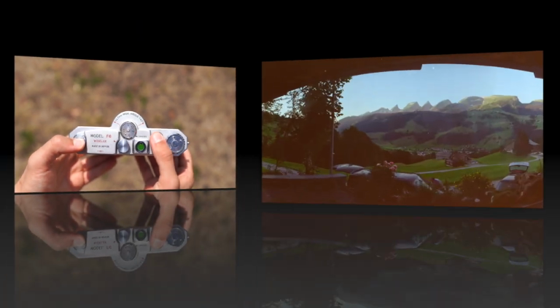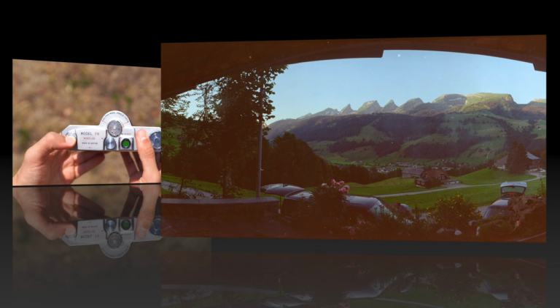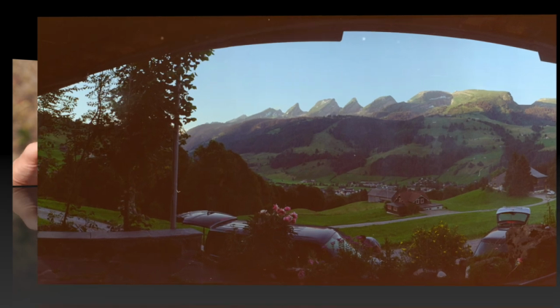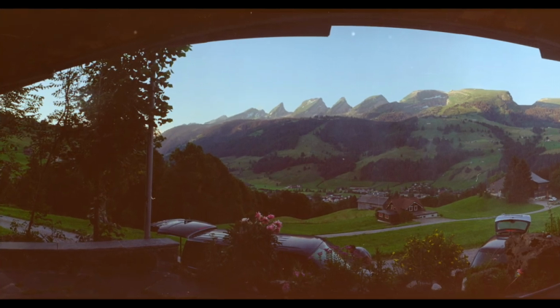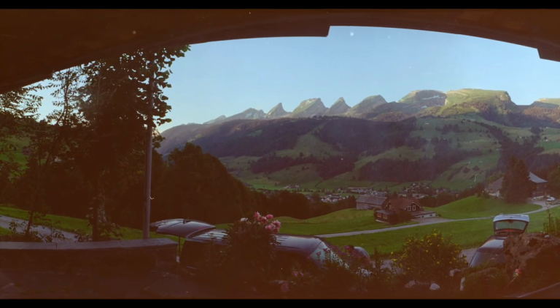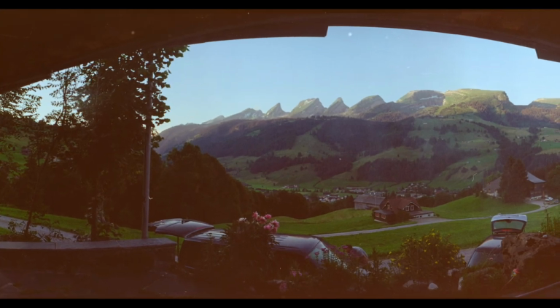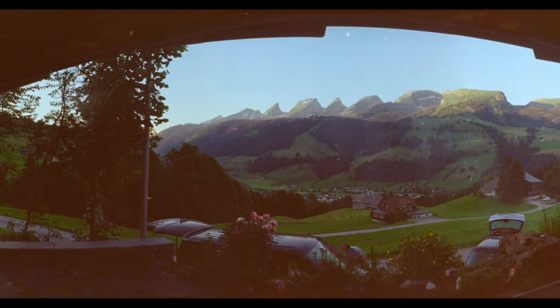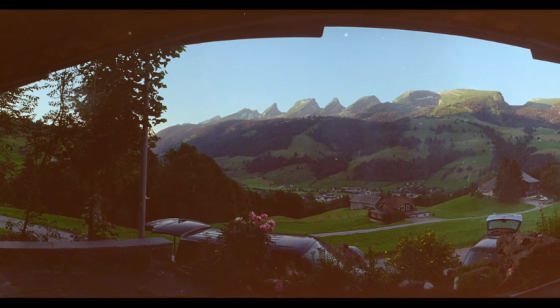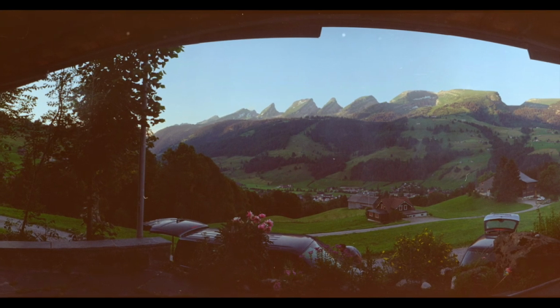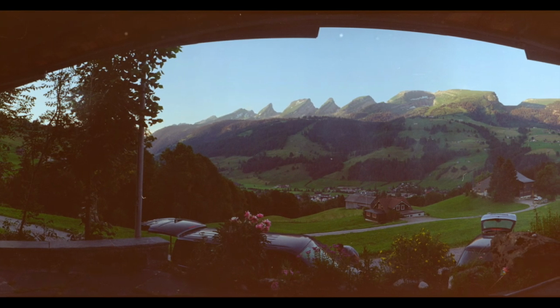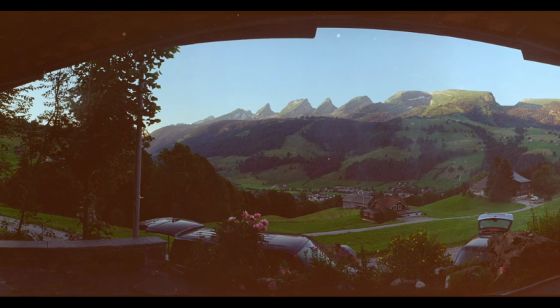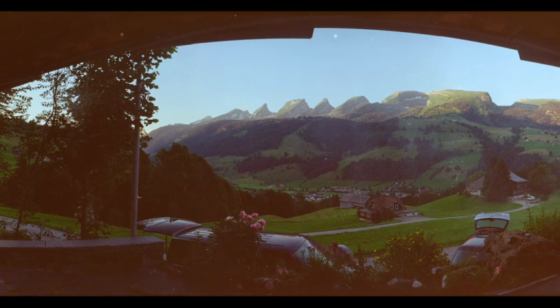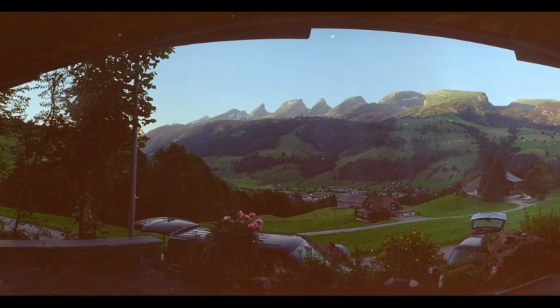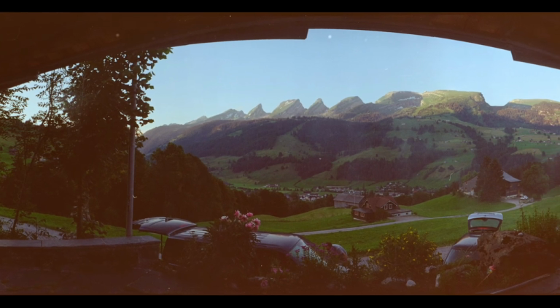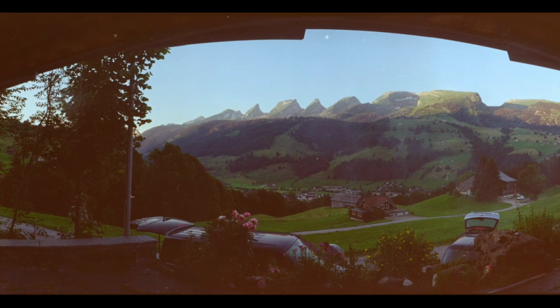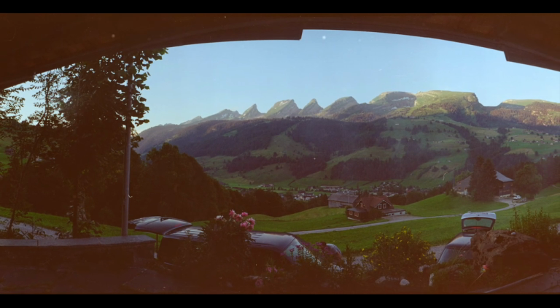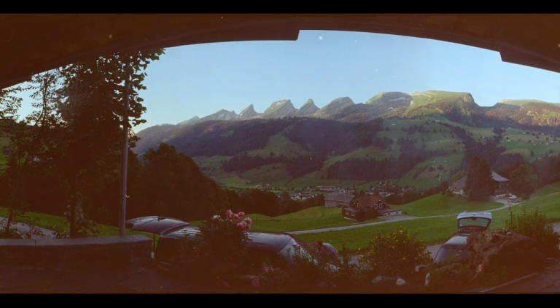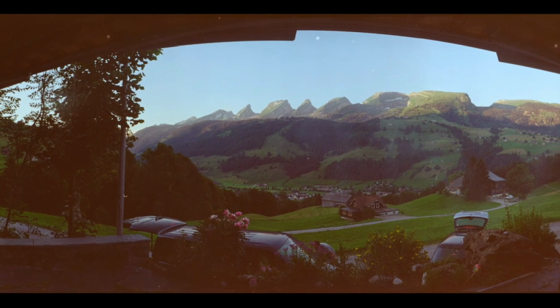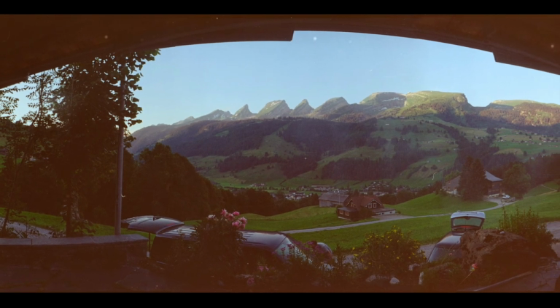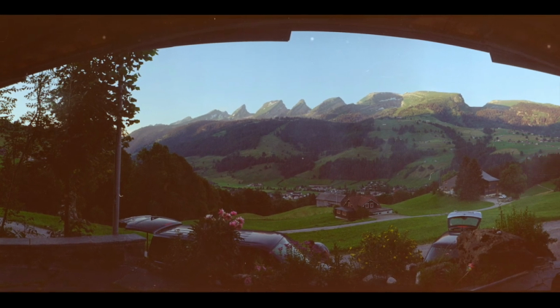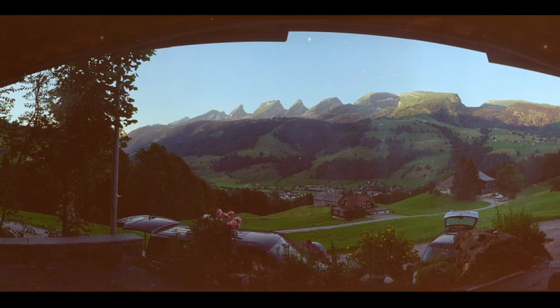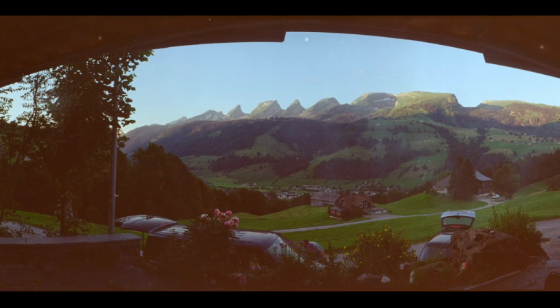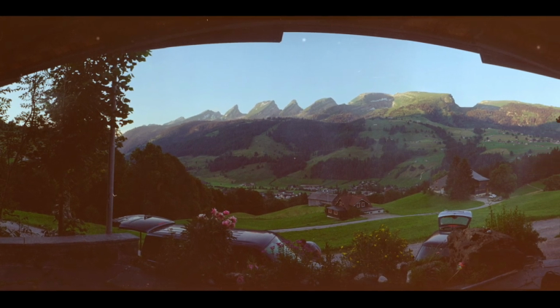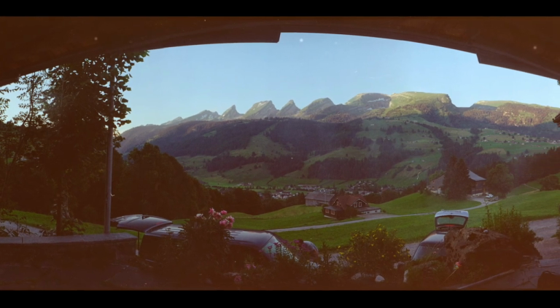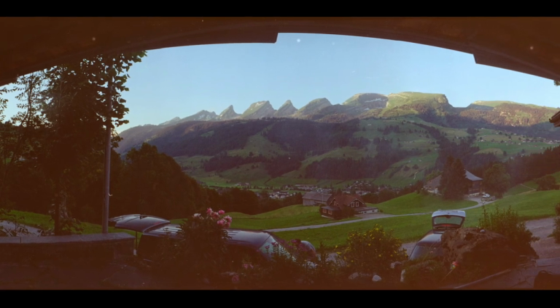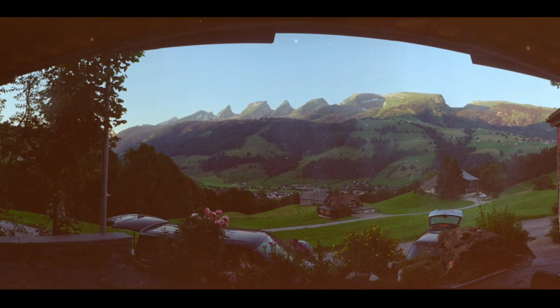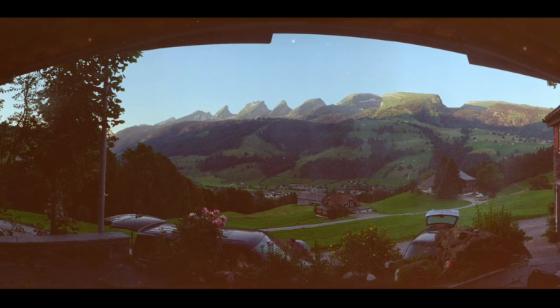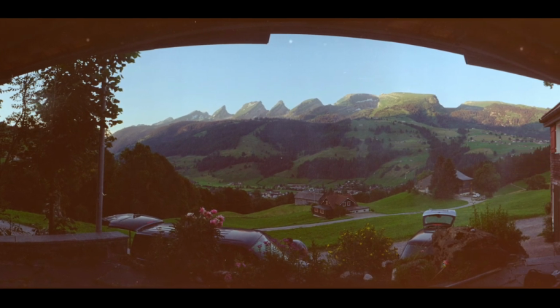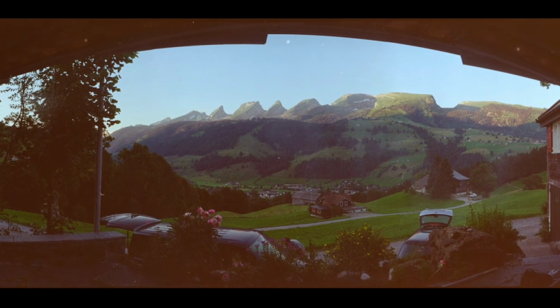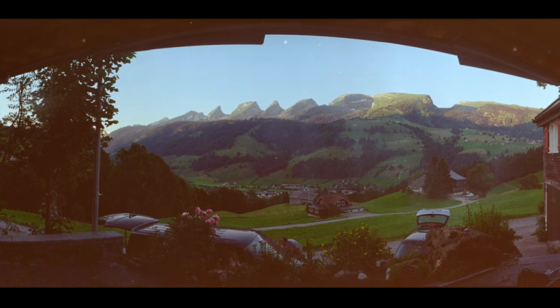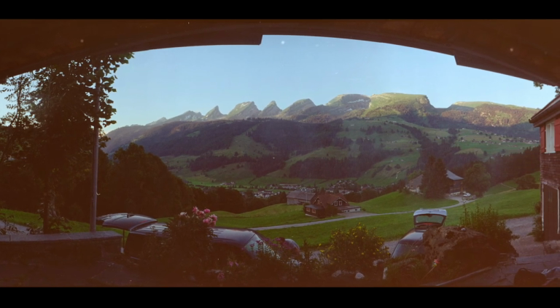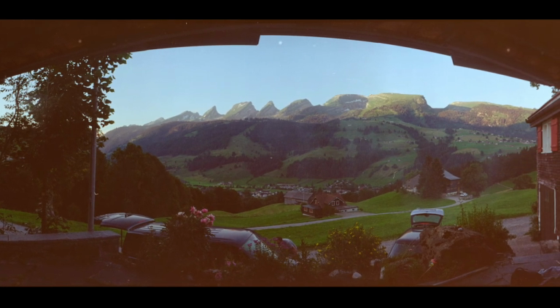So here are a few sample shots. I have taken them with a Kodak Gold 200 film.